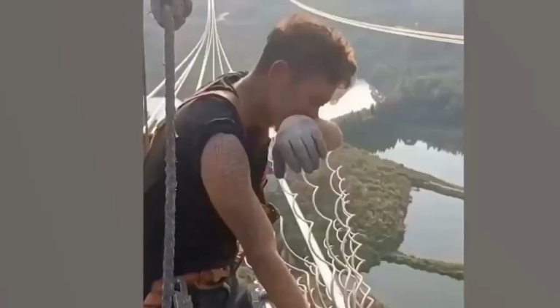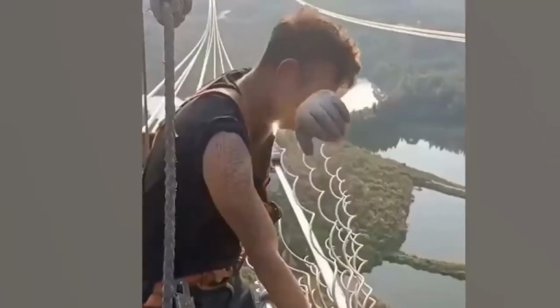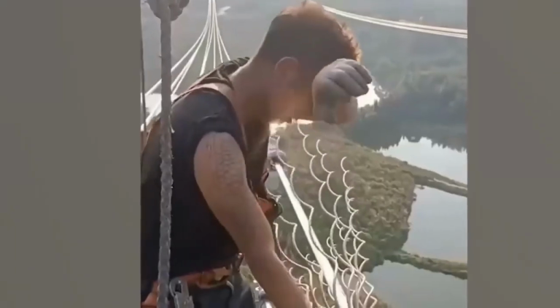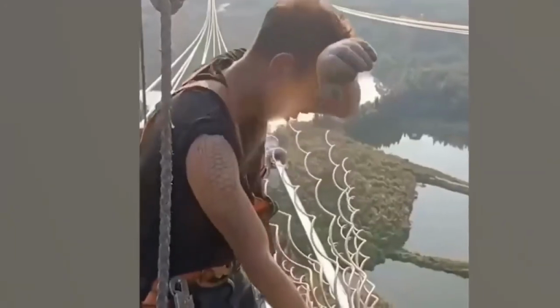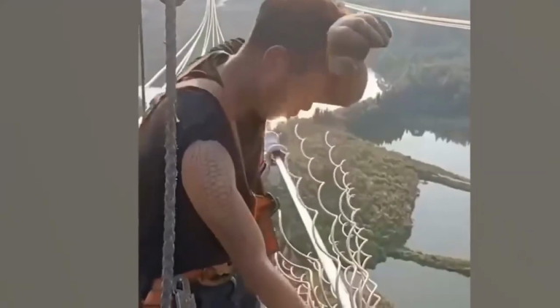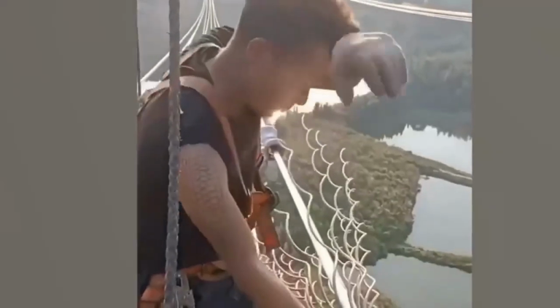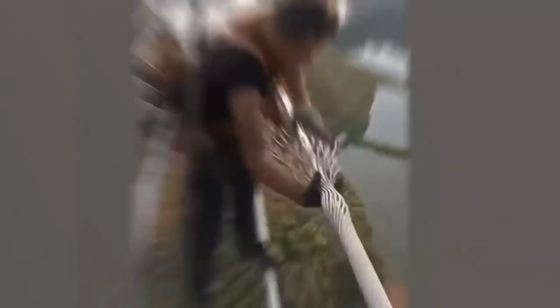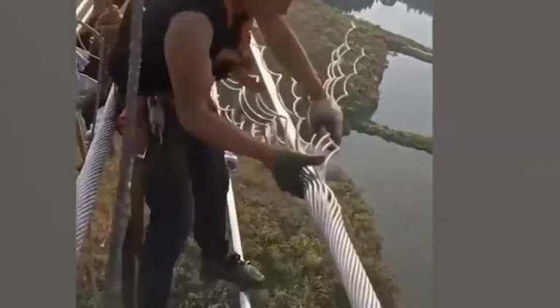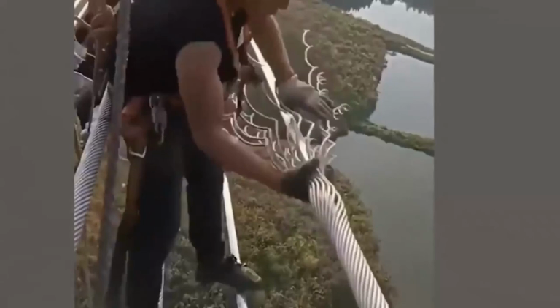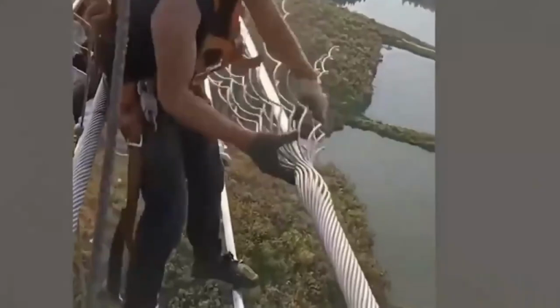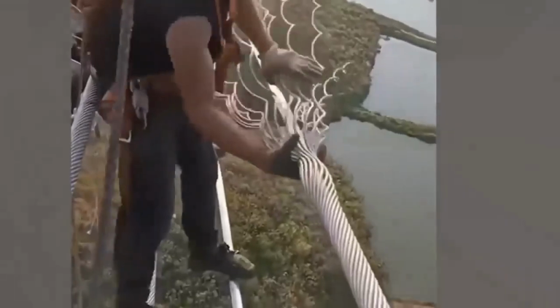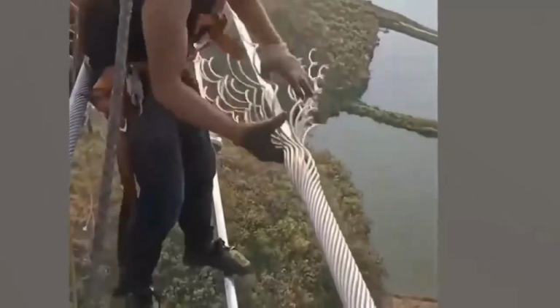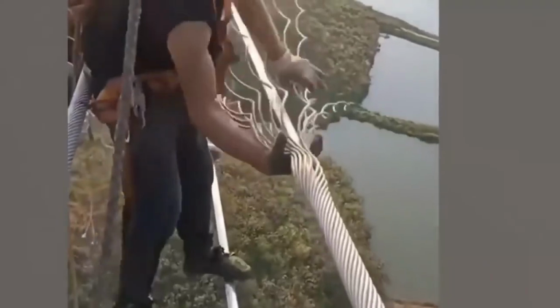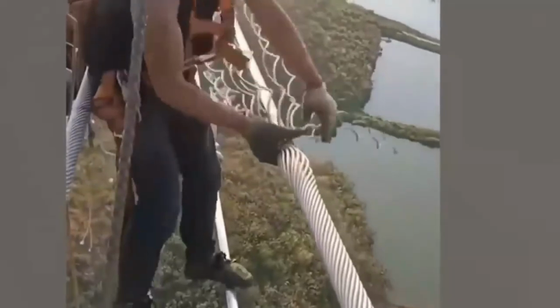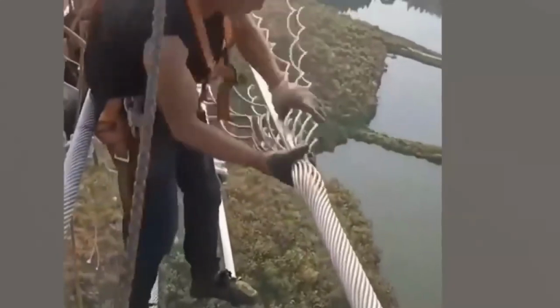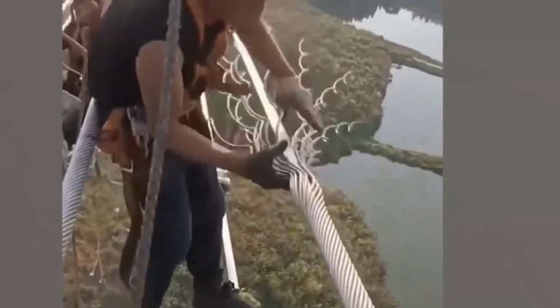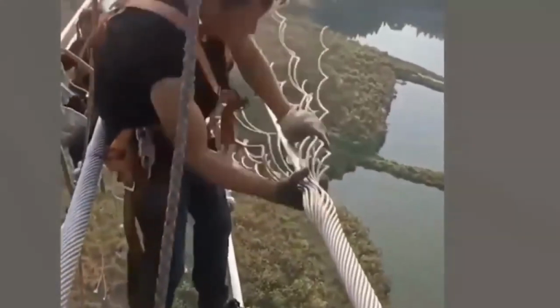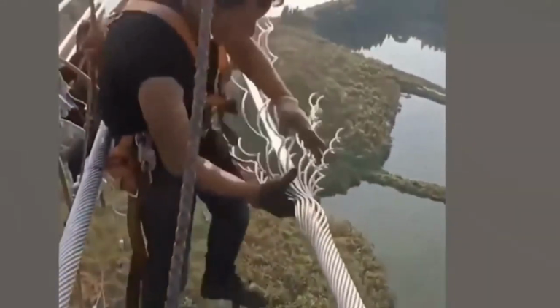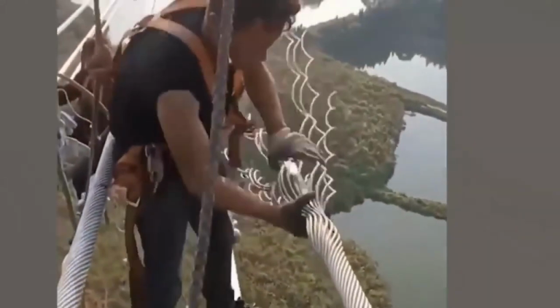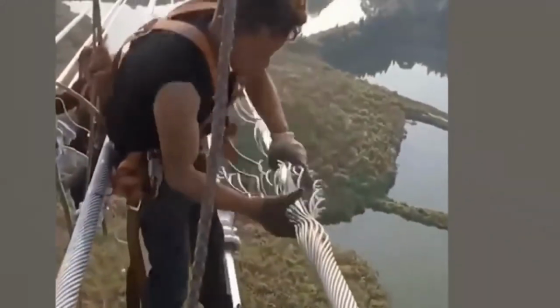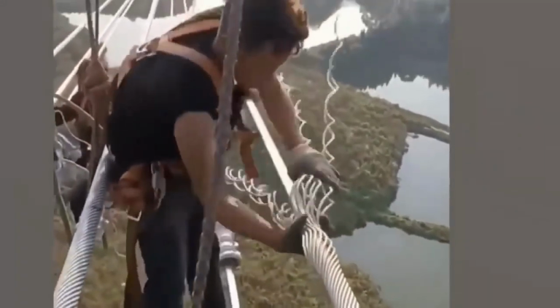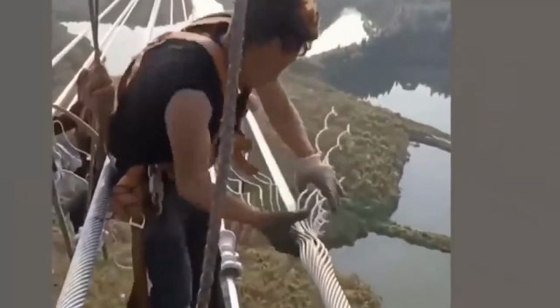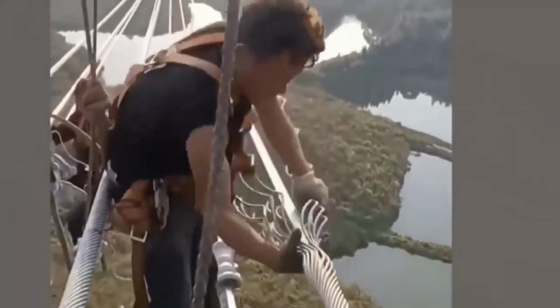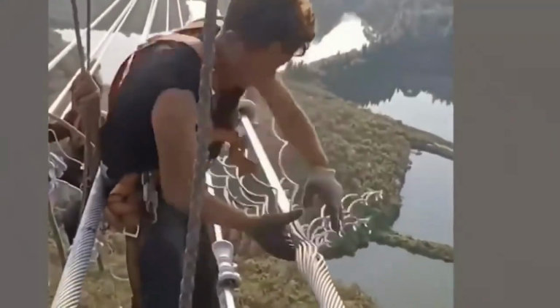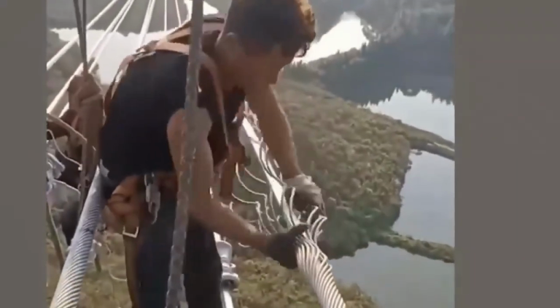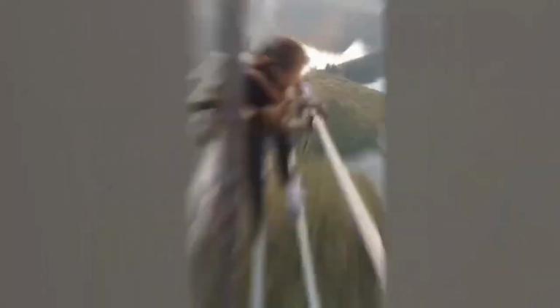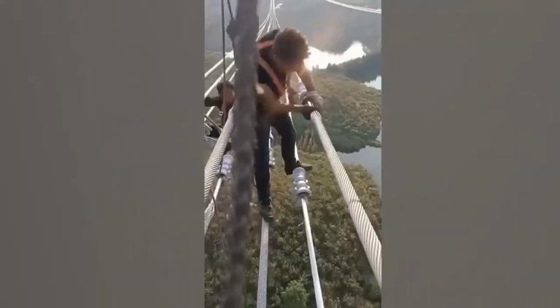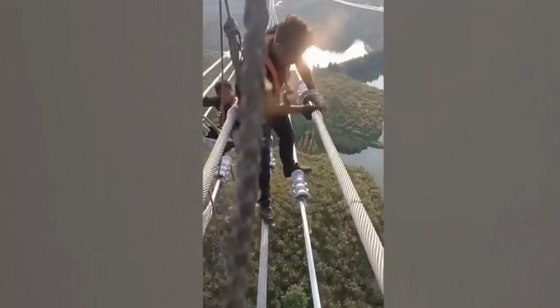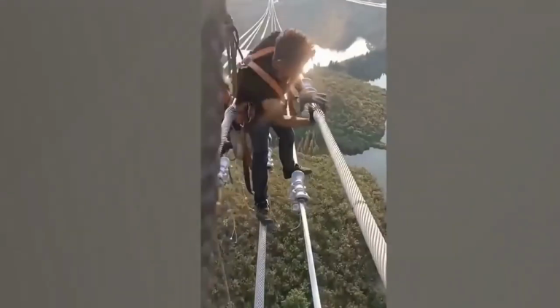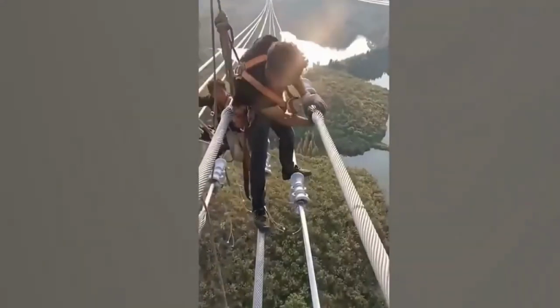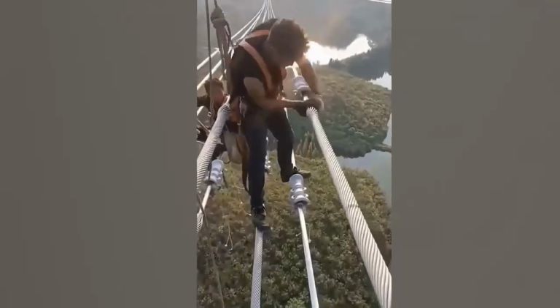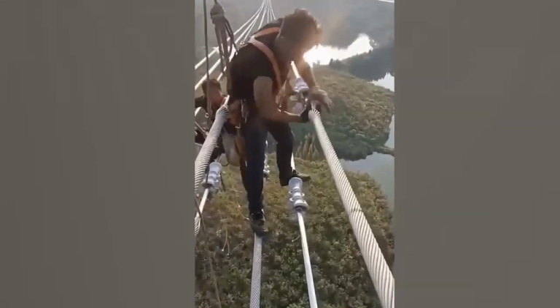If you've ever wondered how those power line cables get coiled, you can thank the steel arms and nerves of steel on this guy.